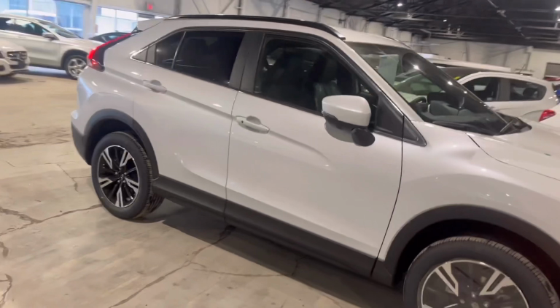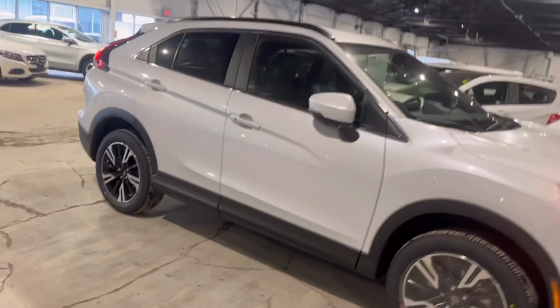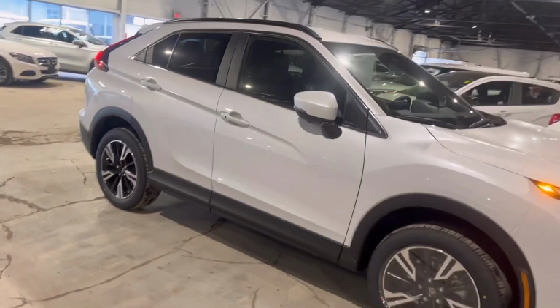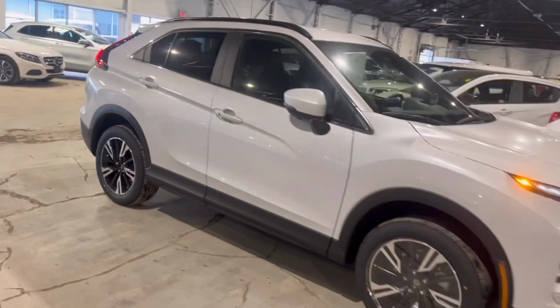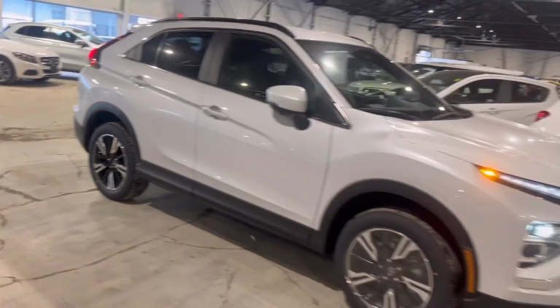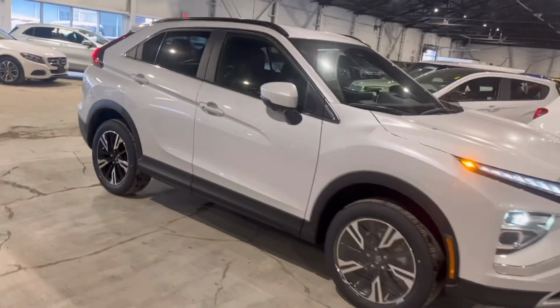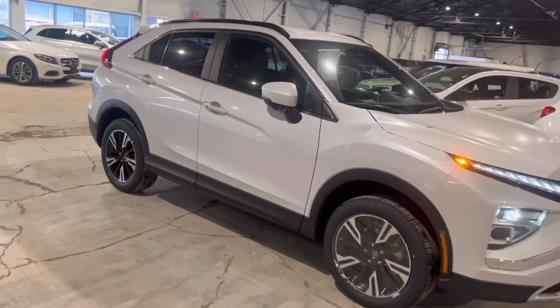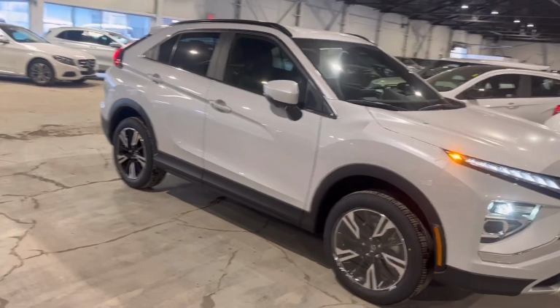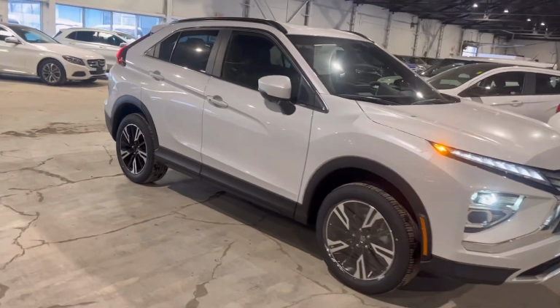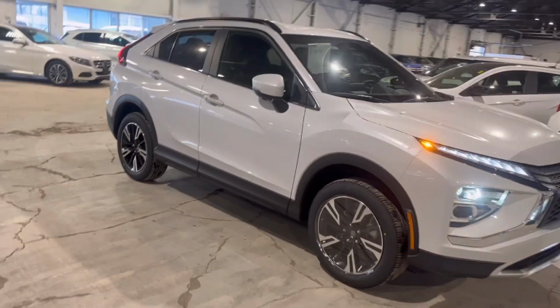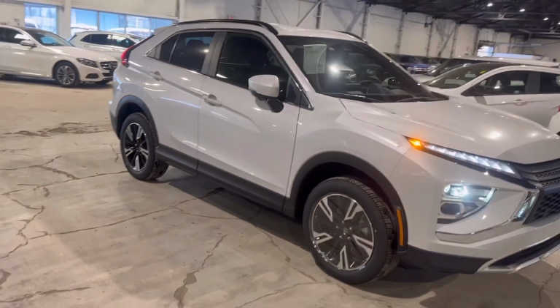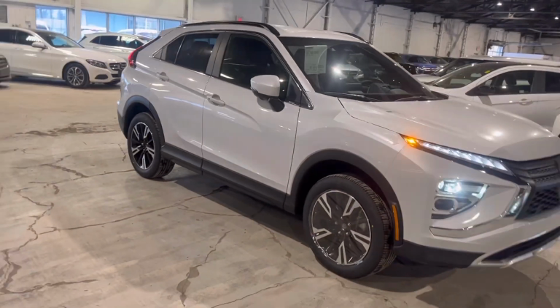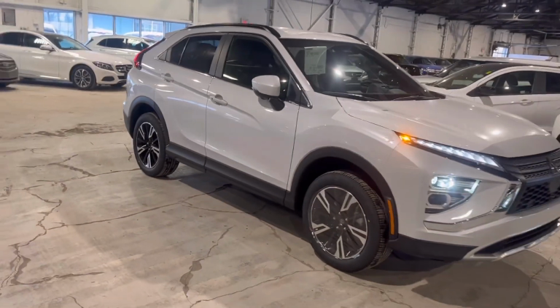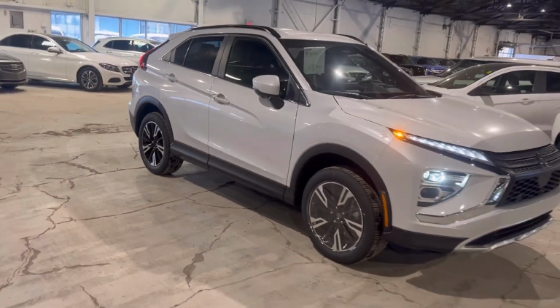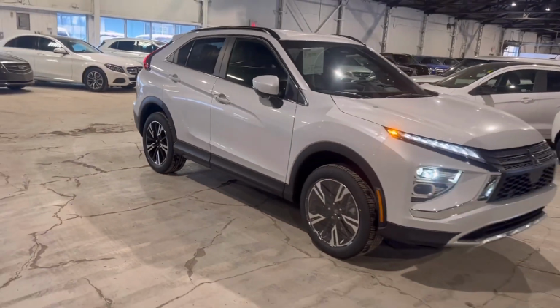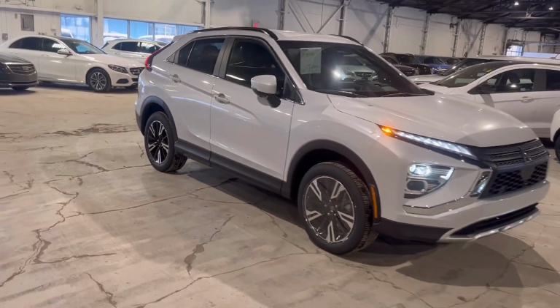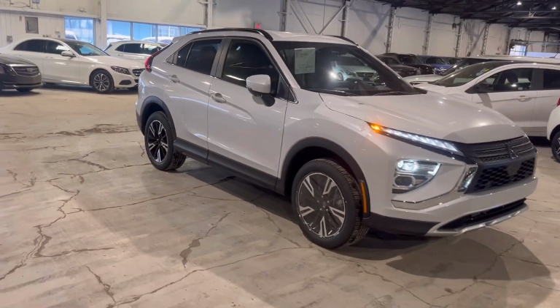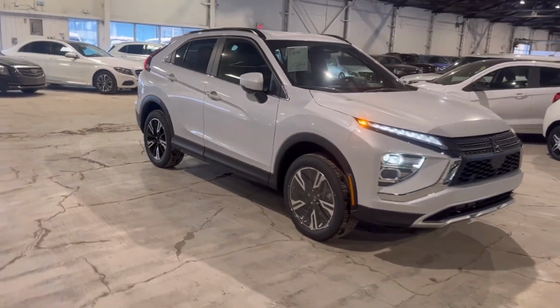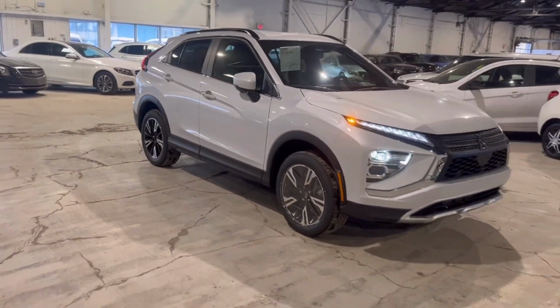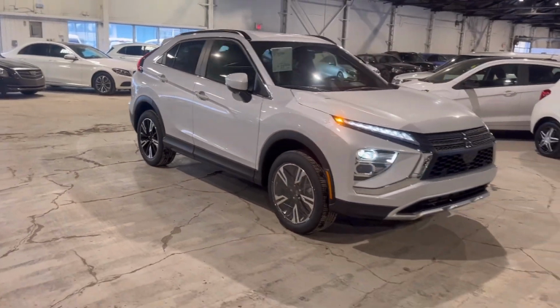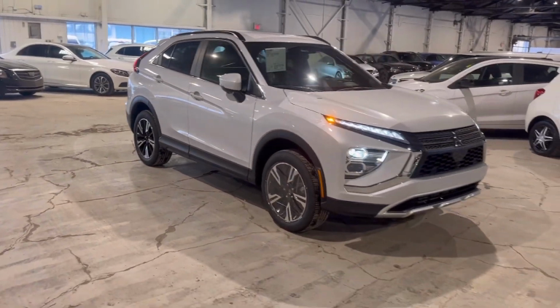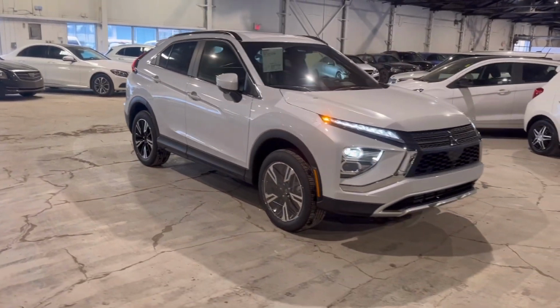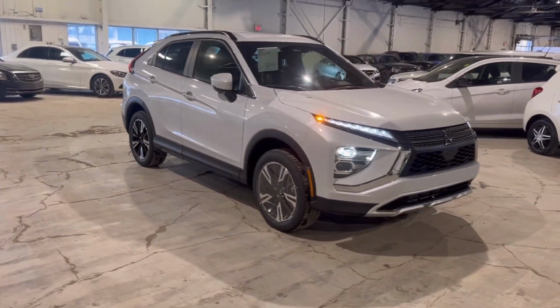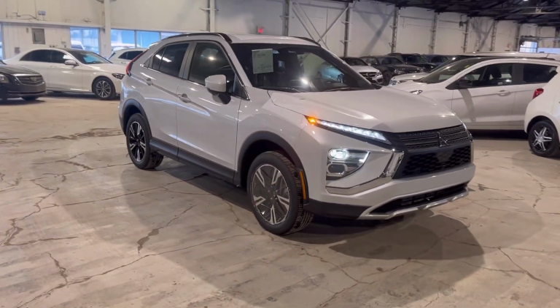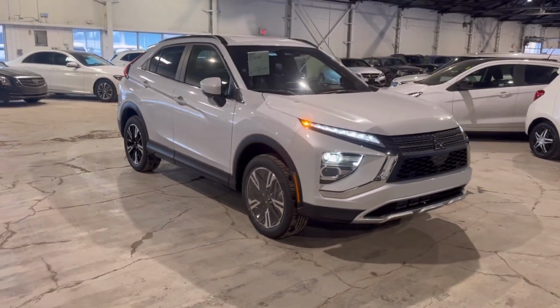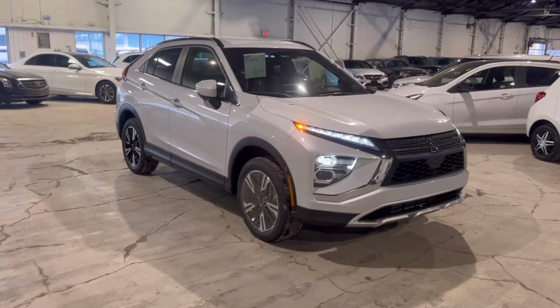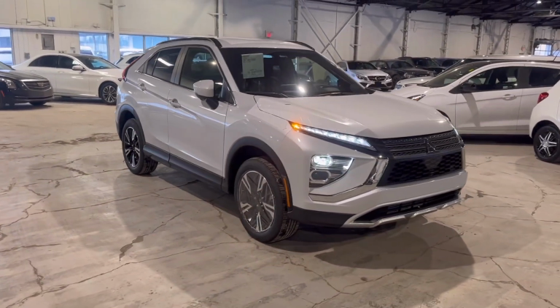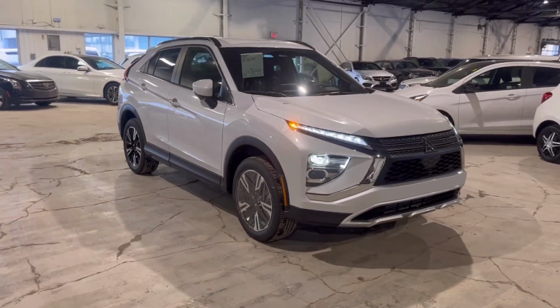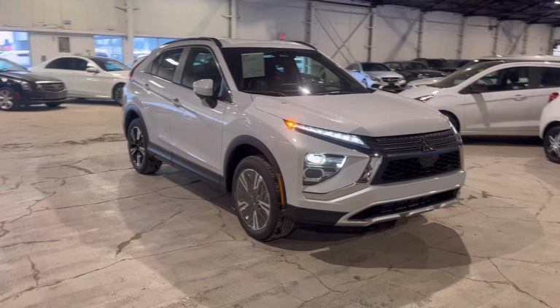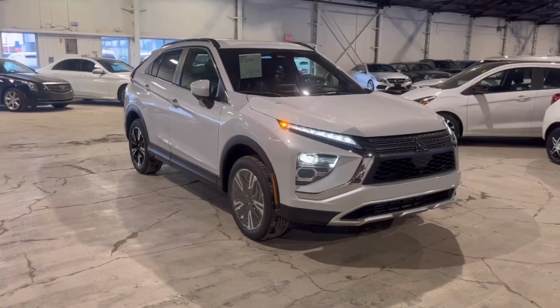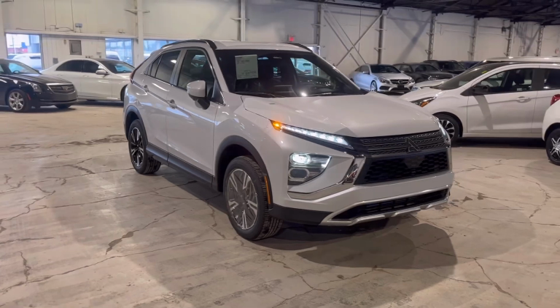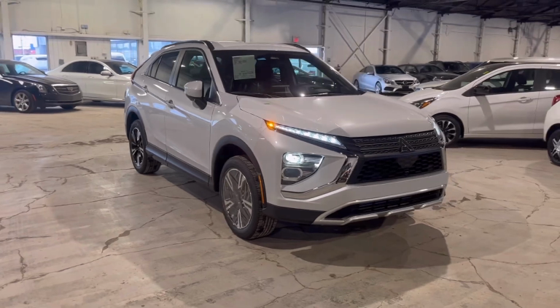If you have any questions, give me a call at 780-479-5700.